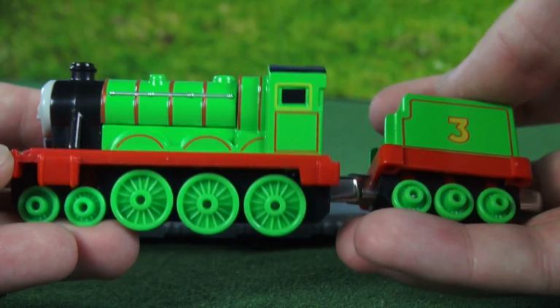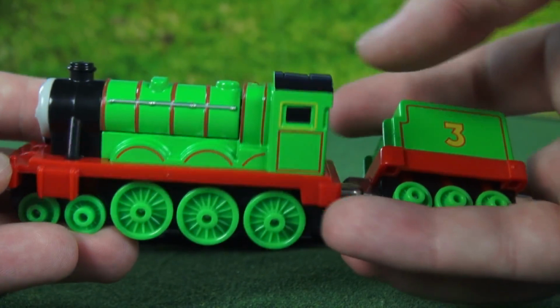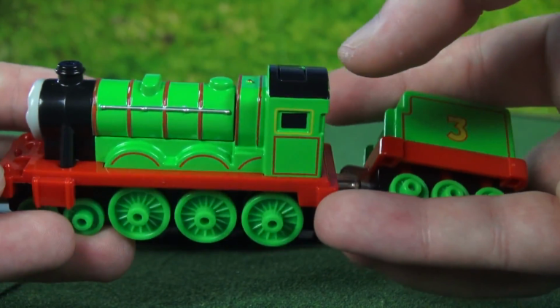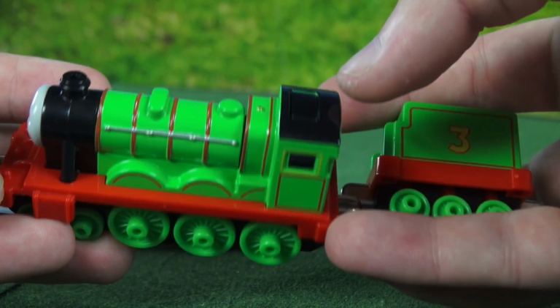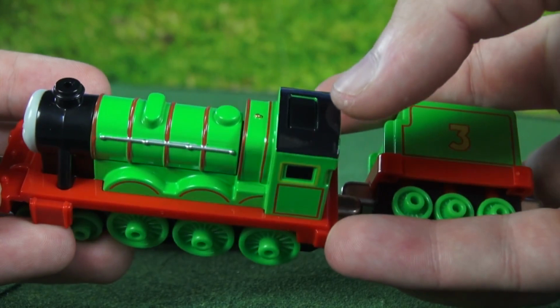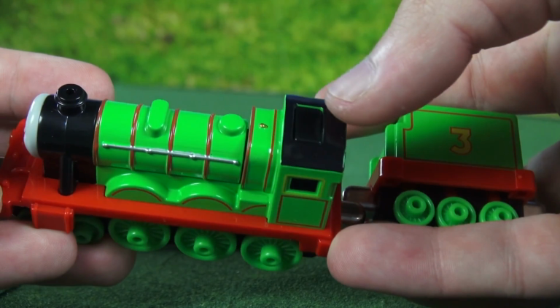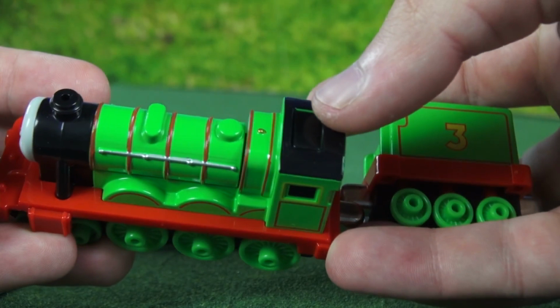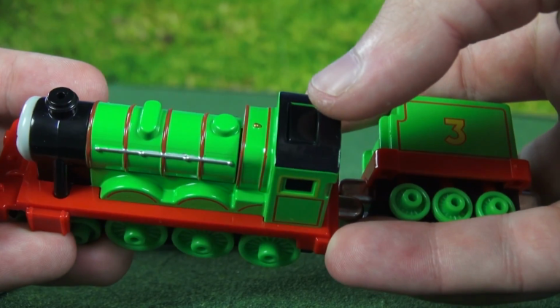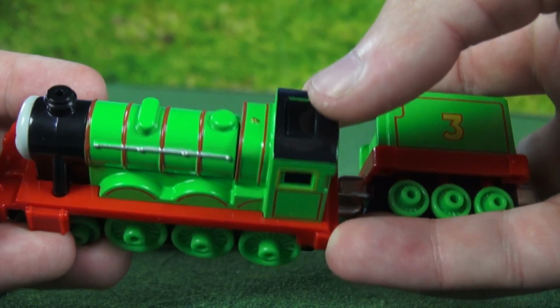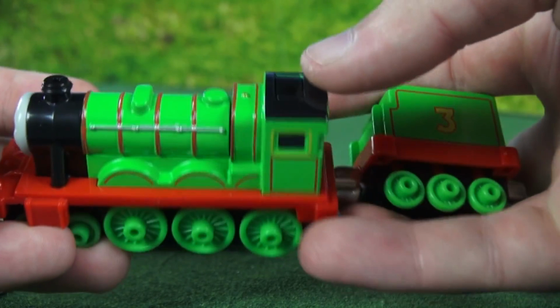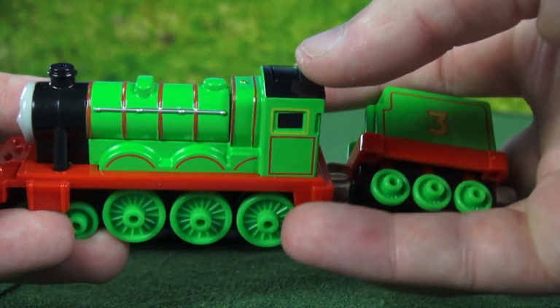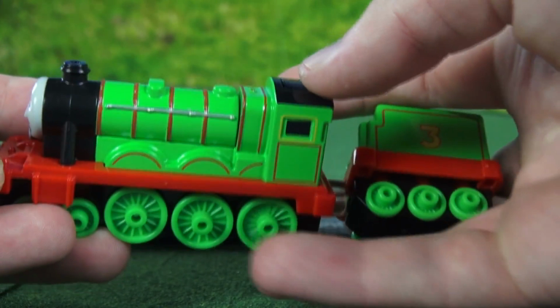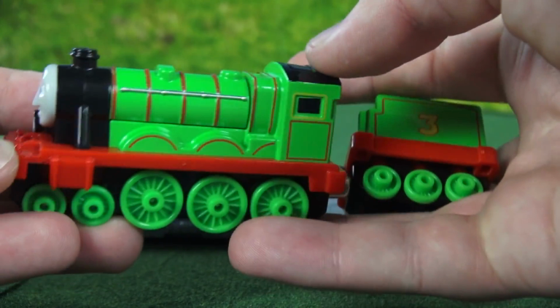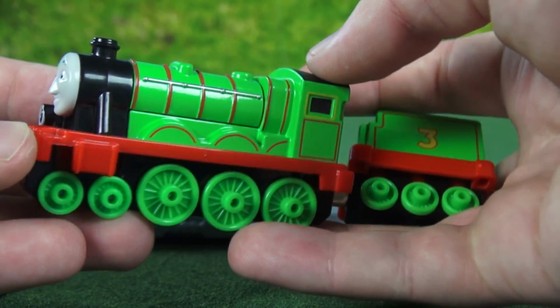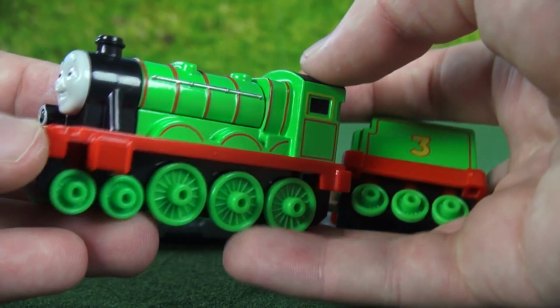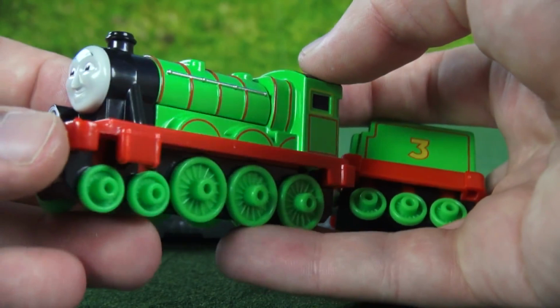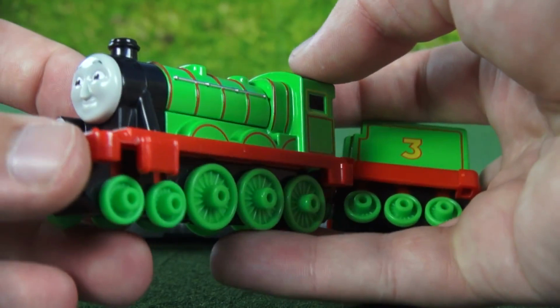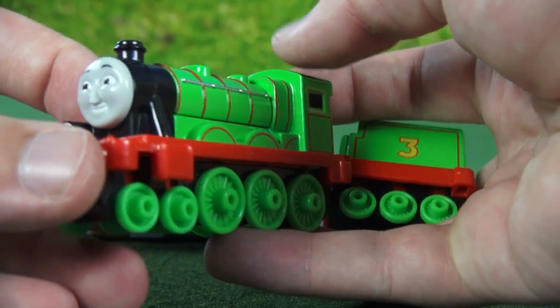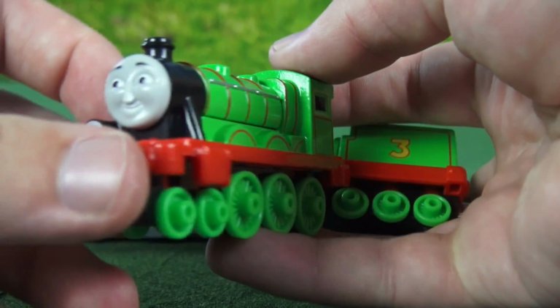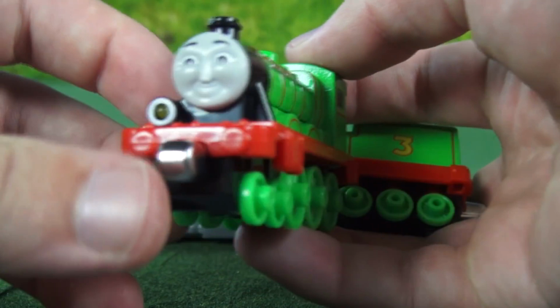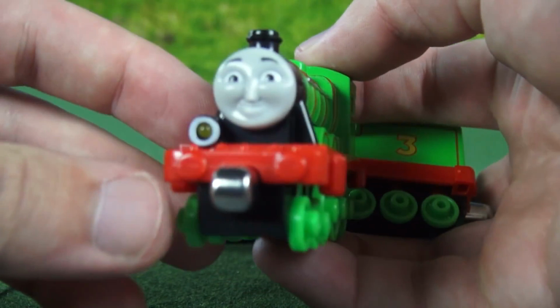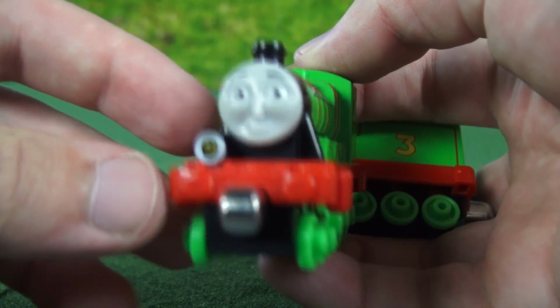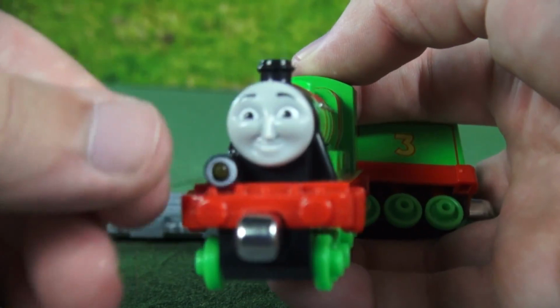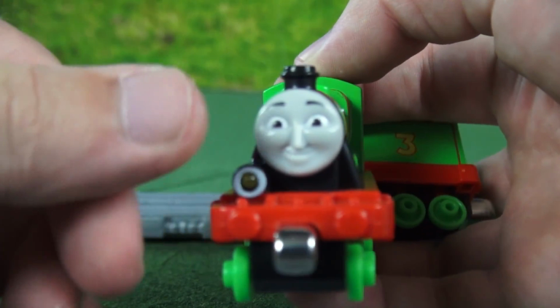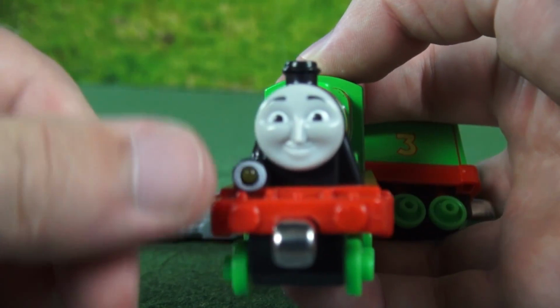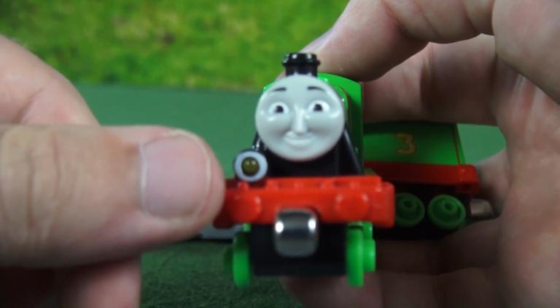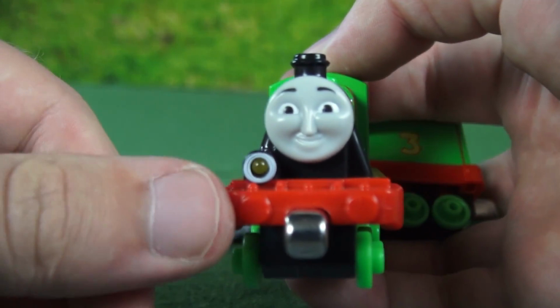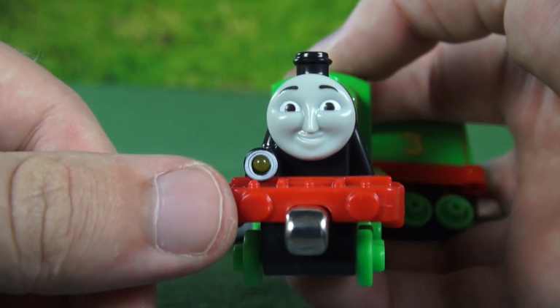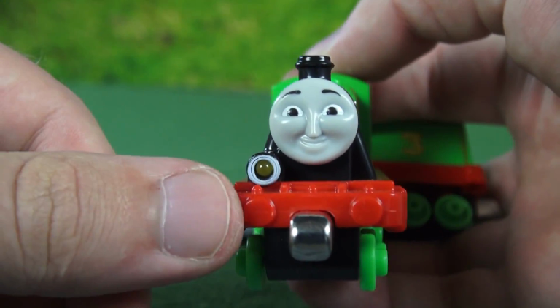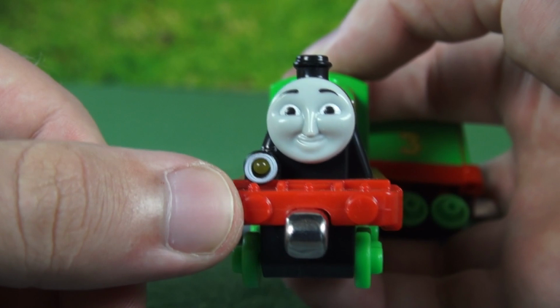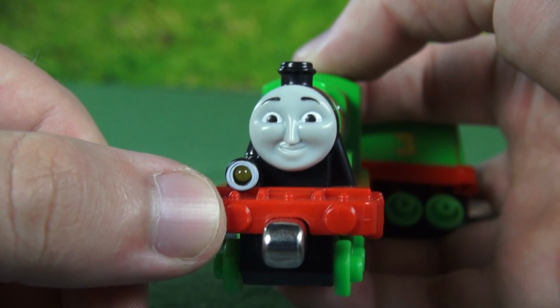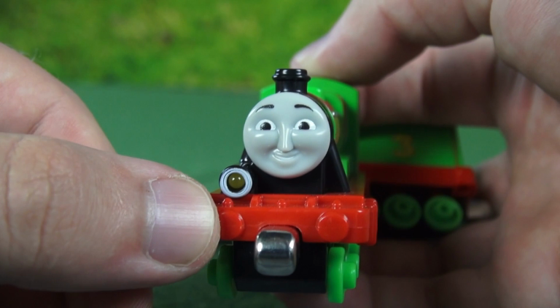Now if we press this button on the top of Henry, he'll talk and this light will light up.